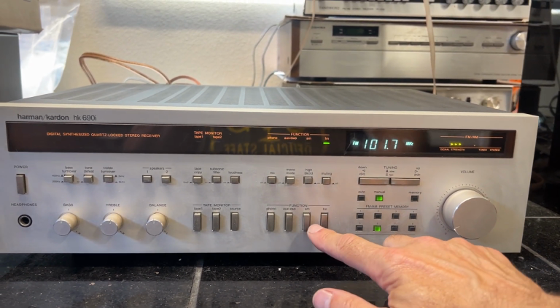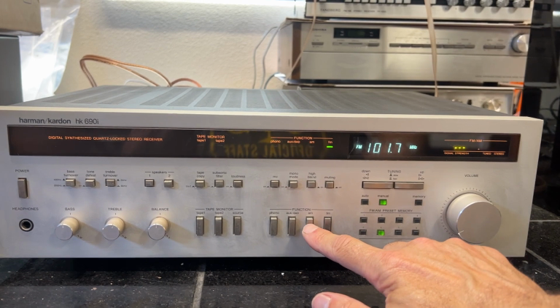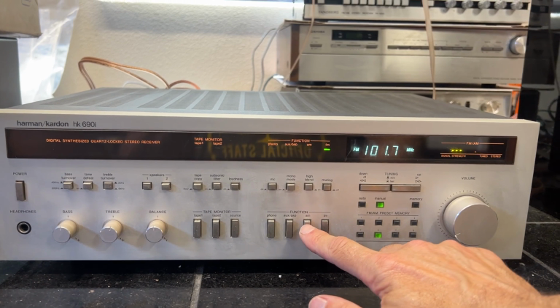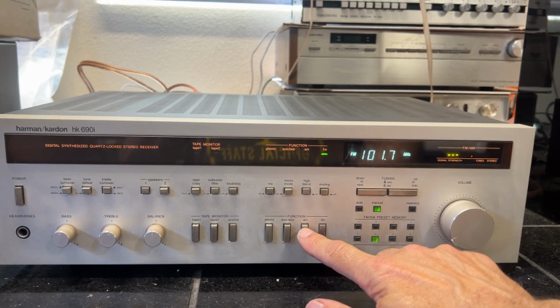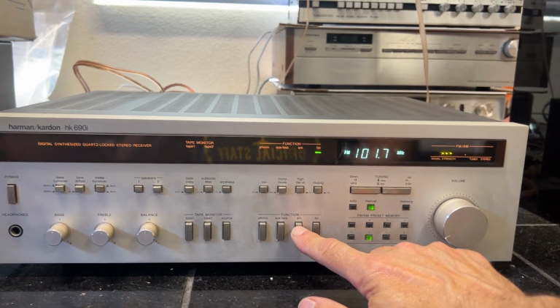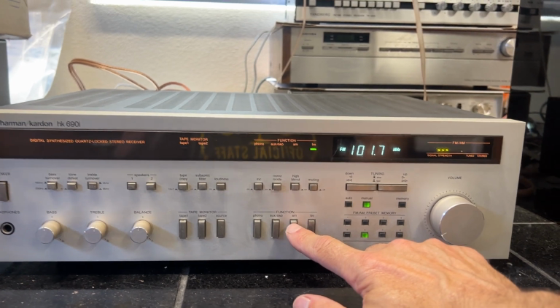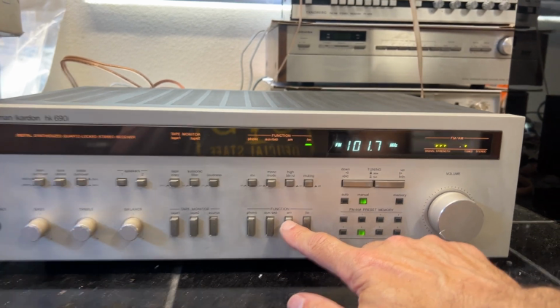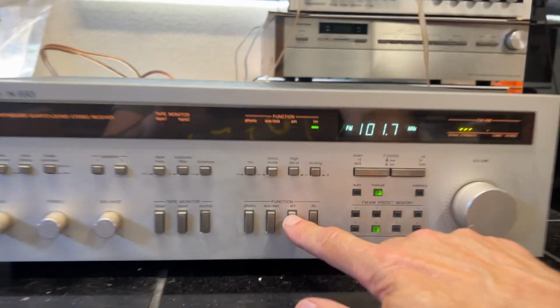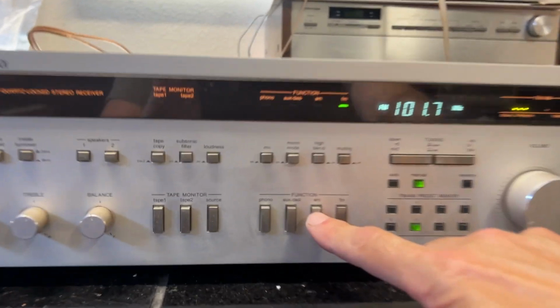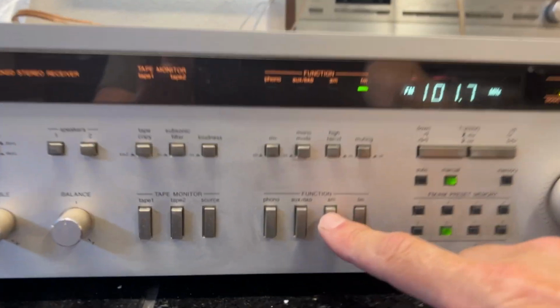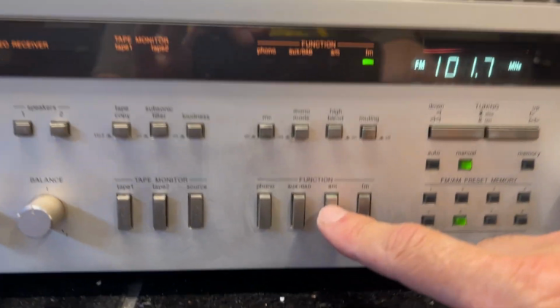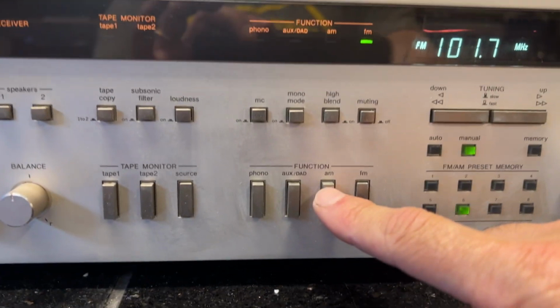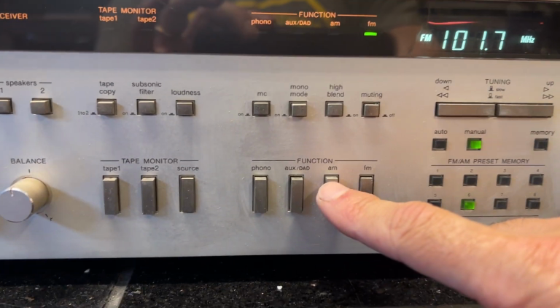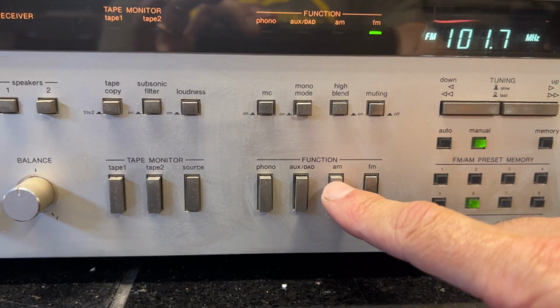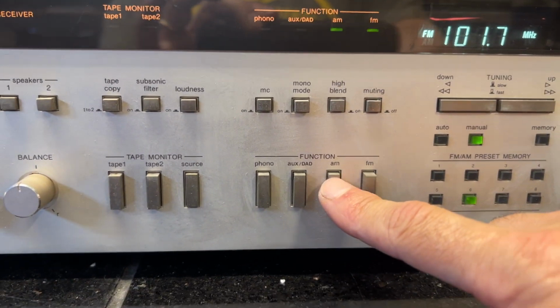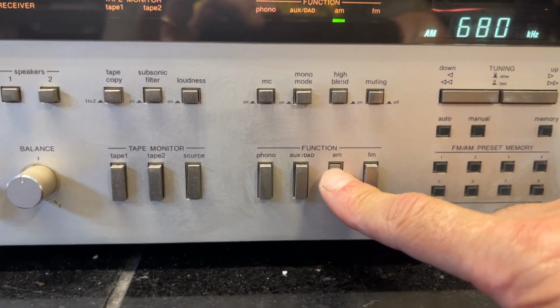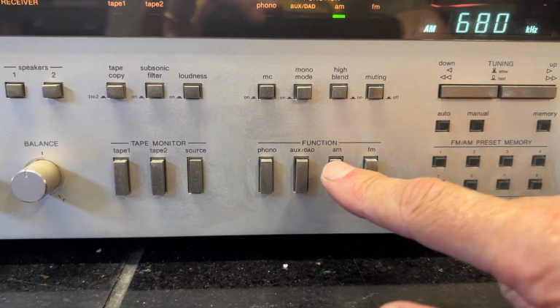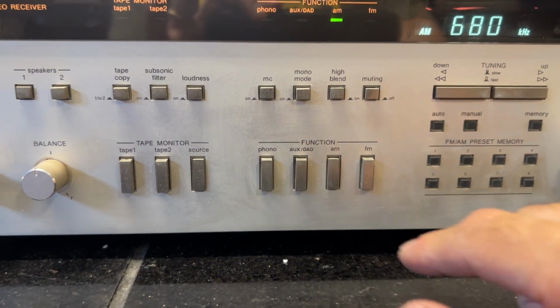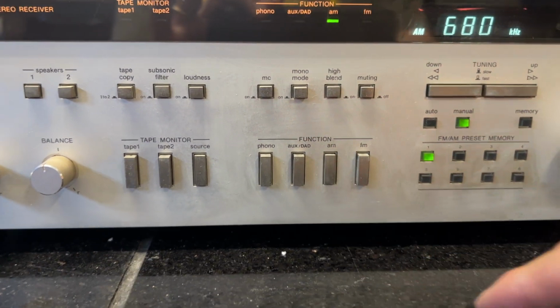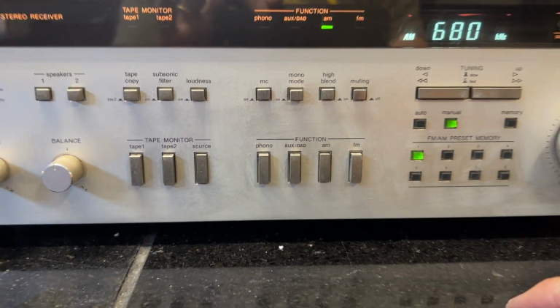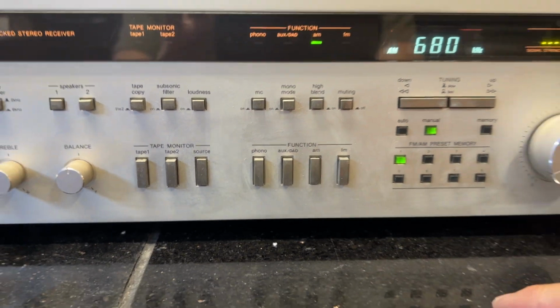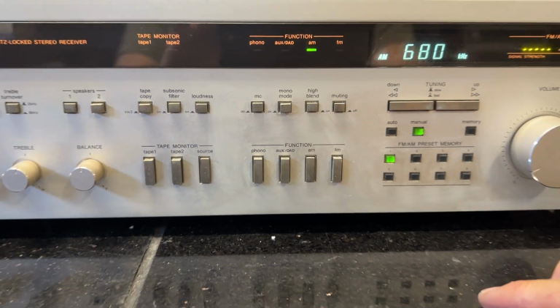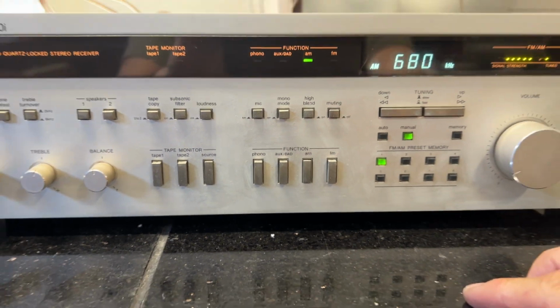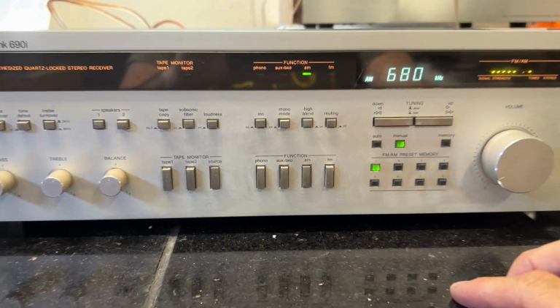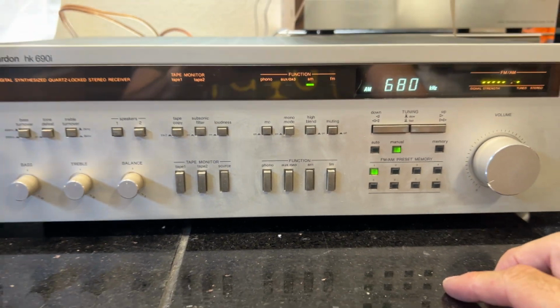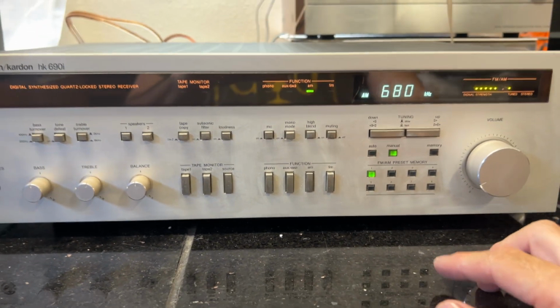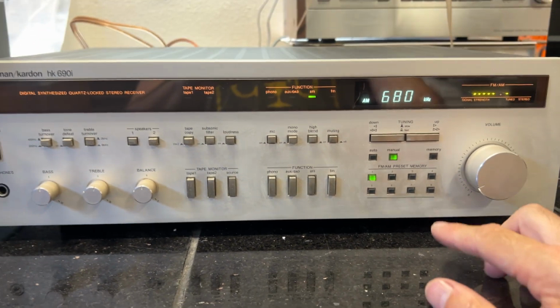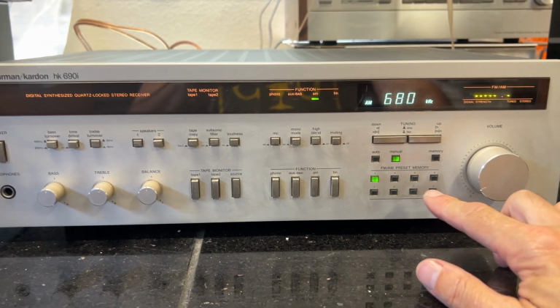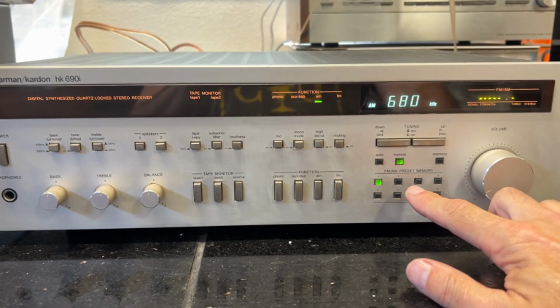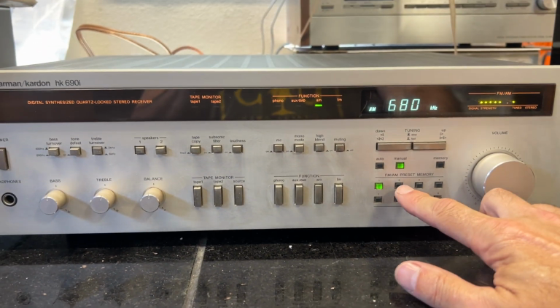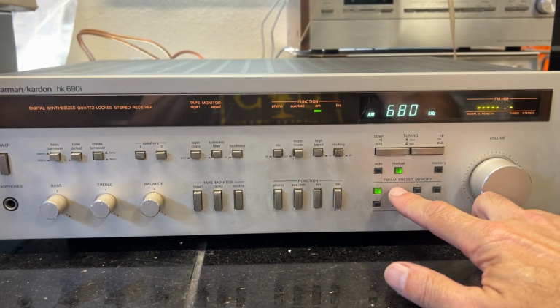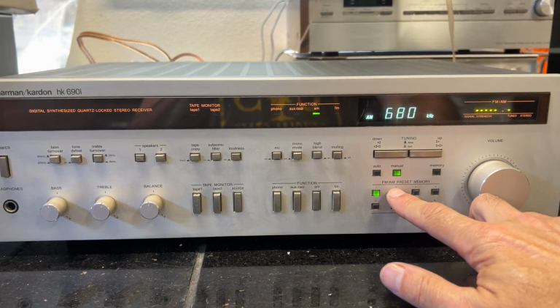We switch it over to AM. AM works great.